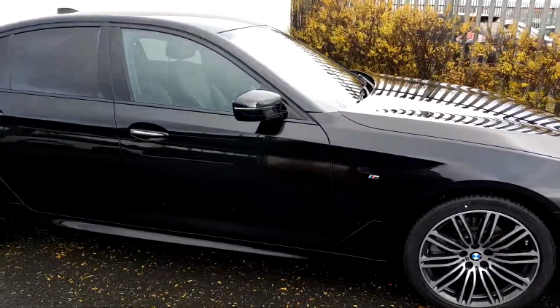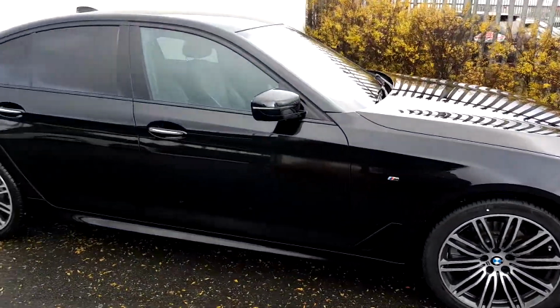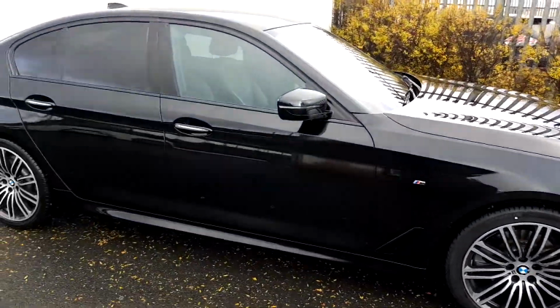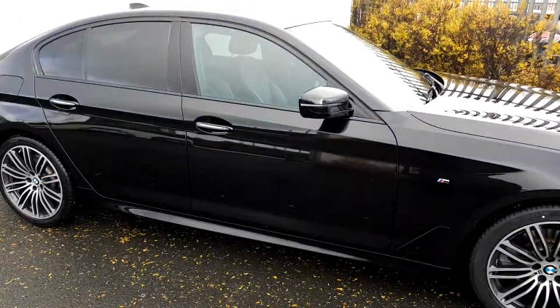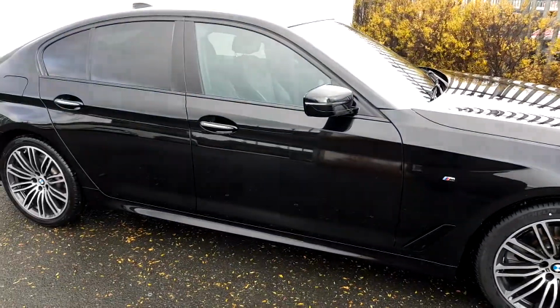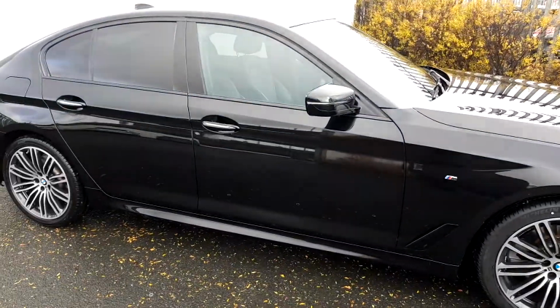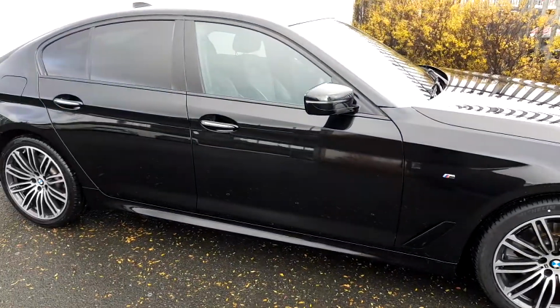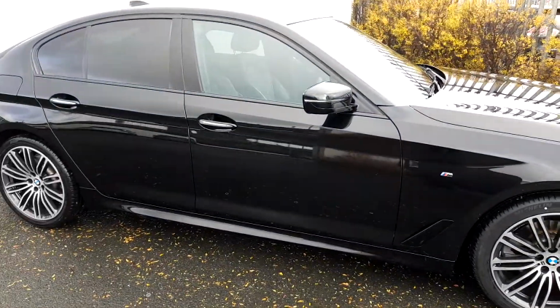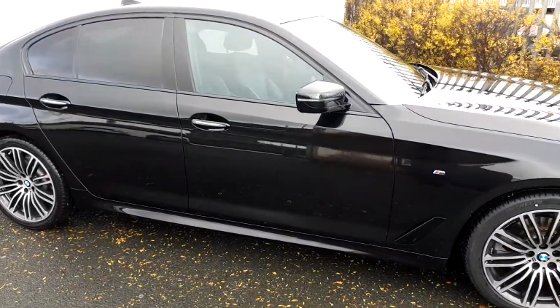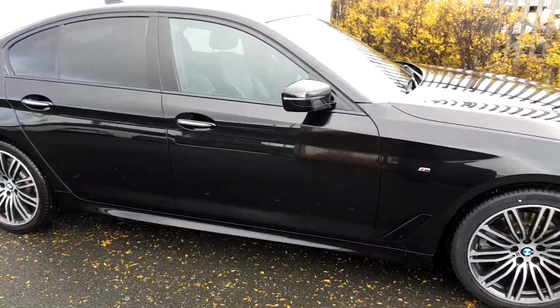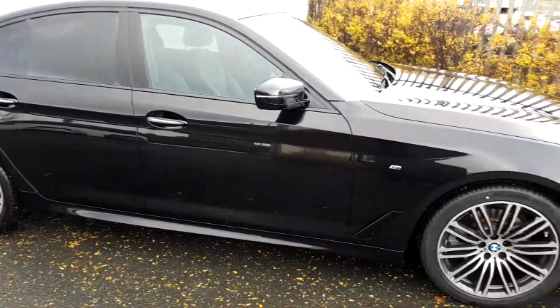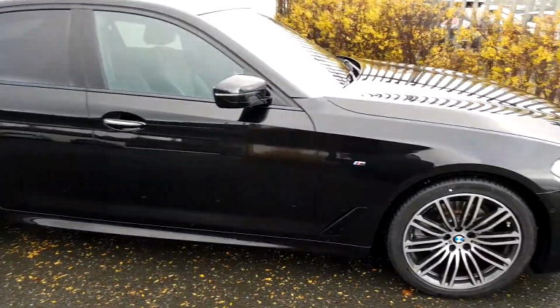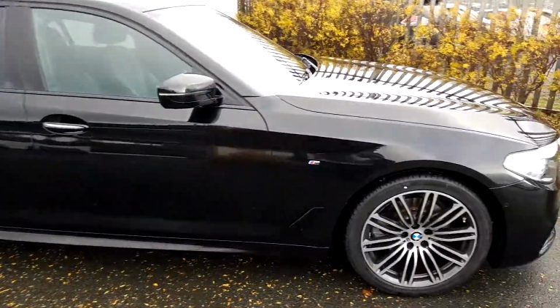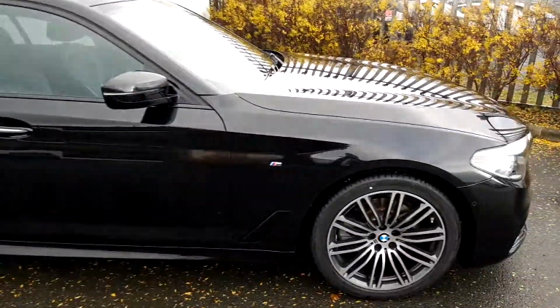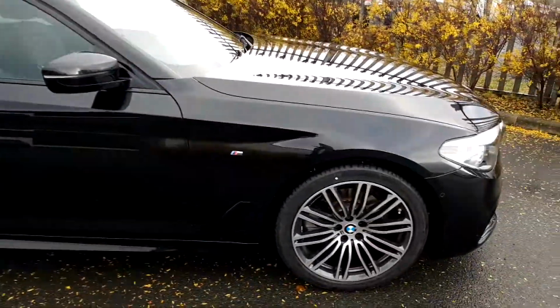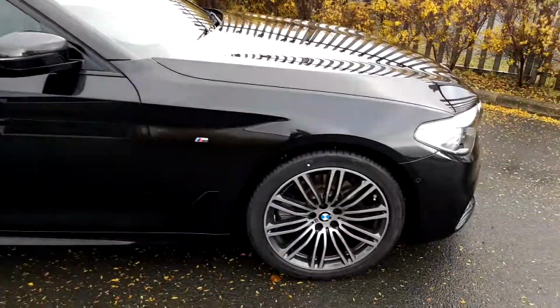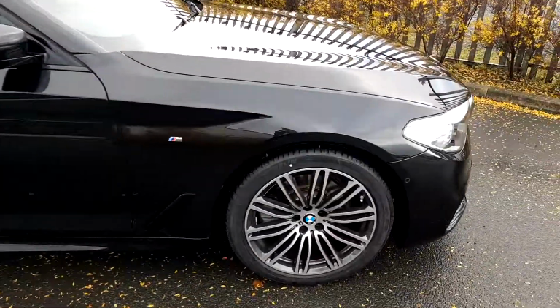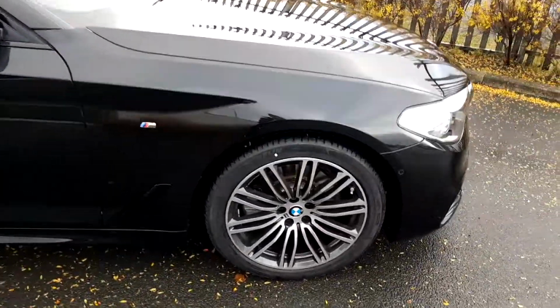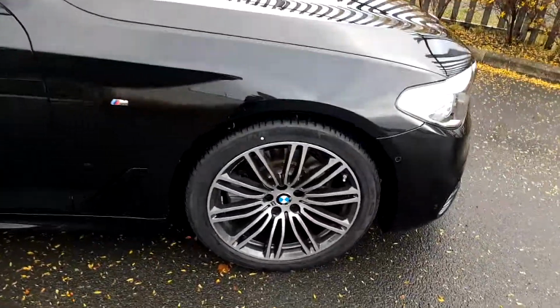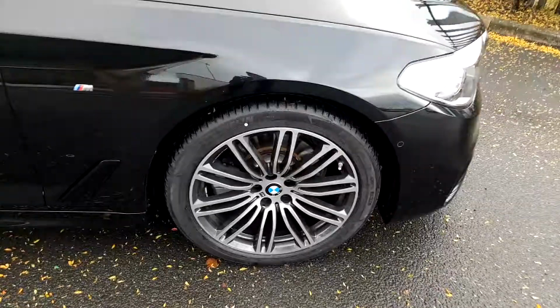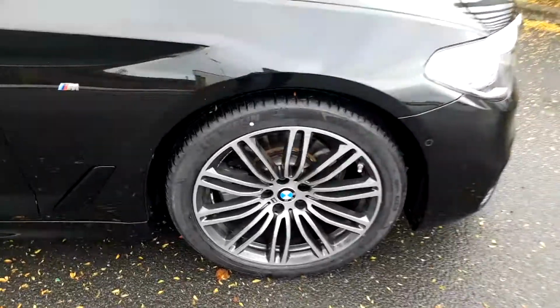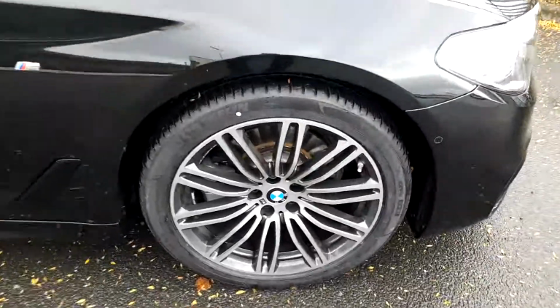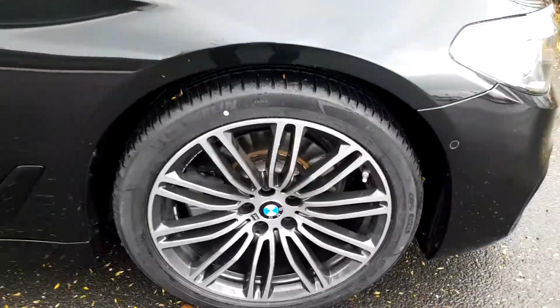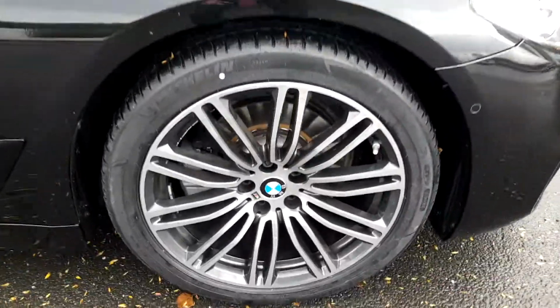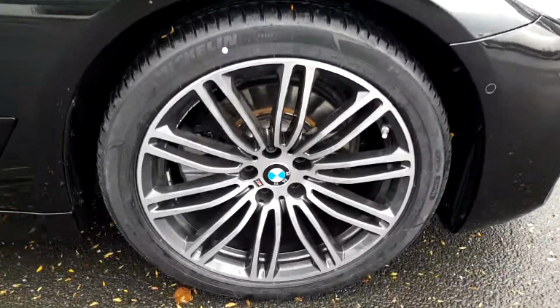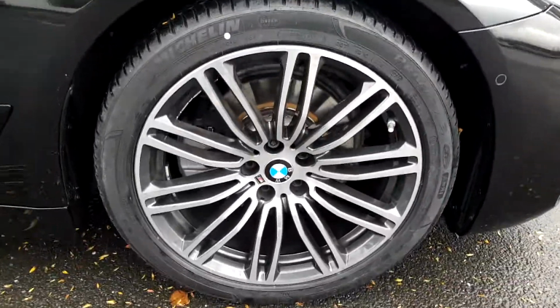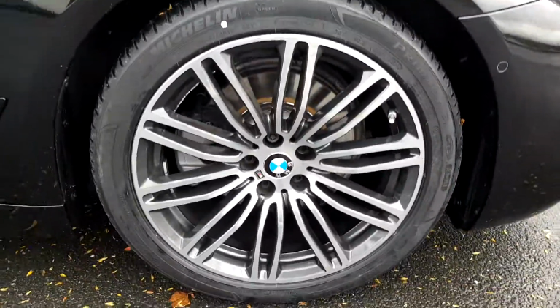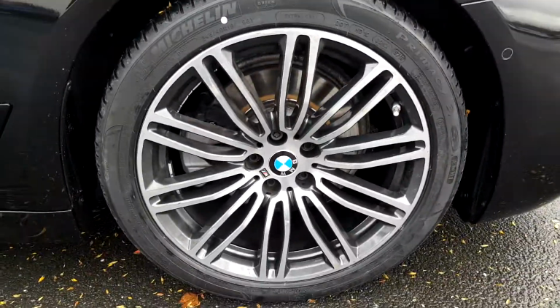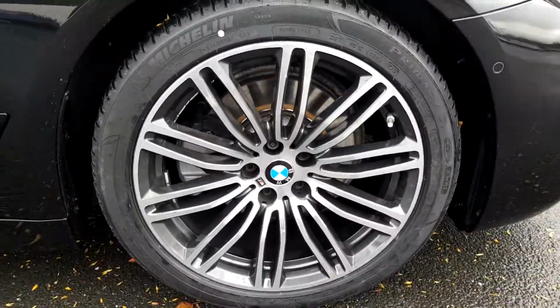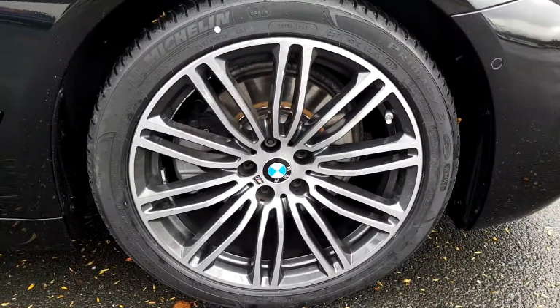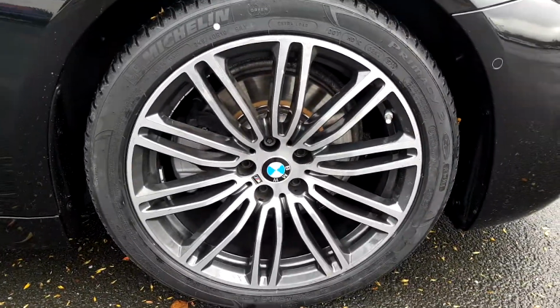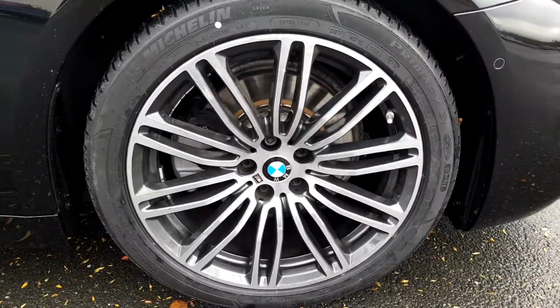The colour is black sapphire. This BMW has 19-inch alloy wheels.